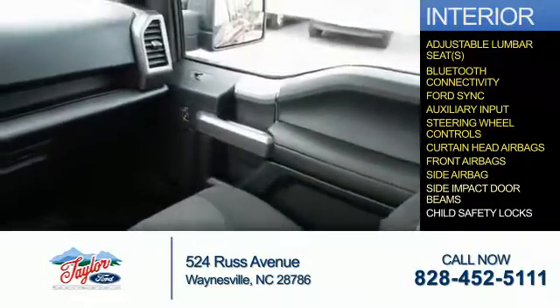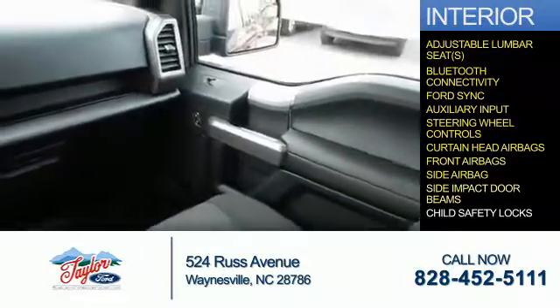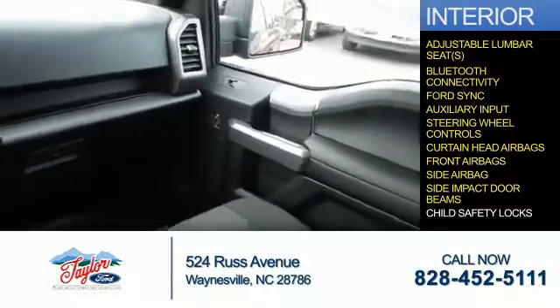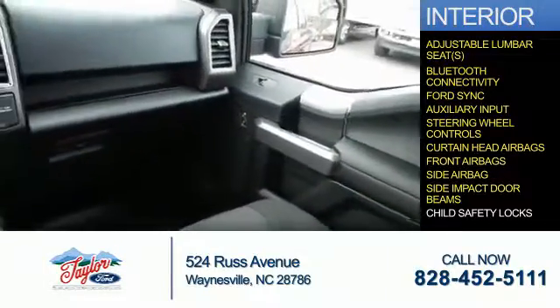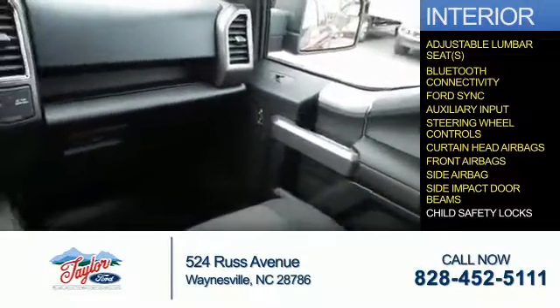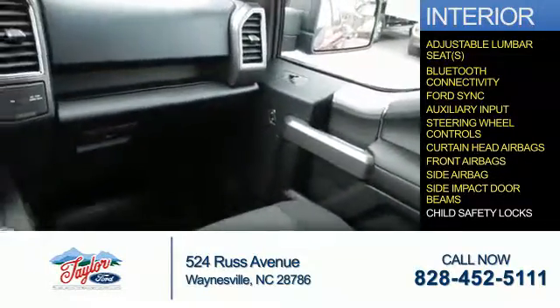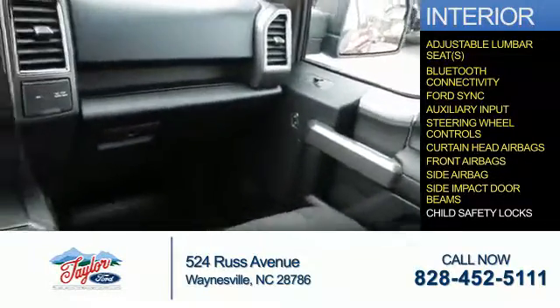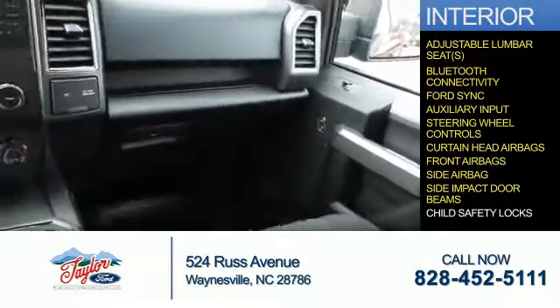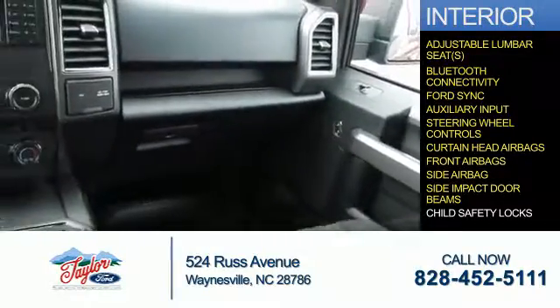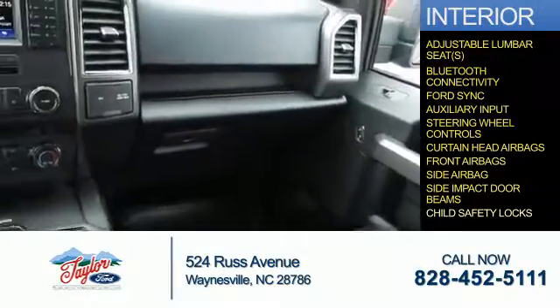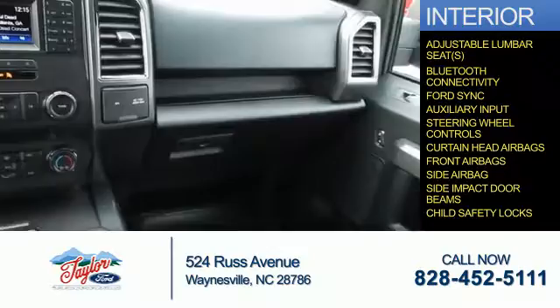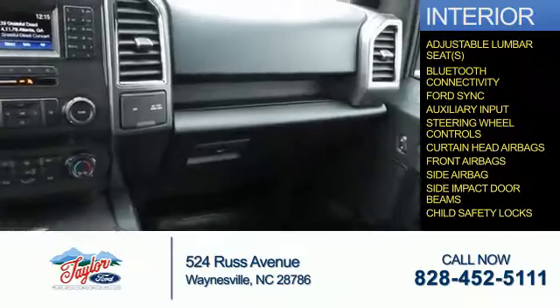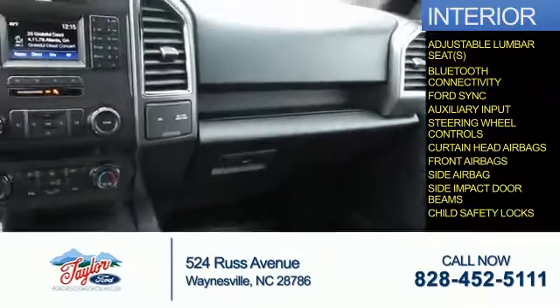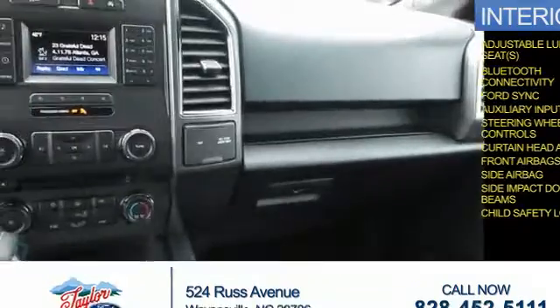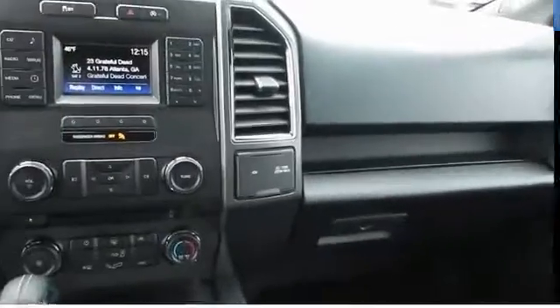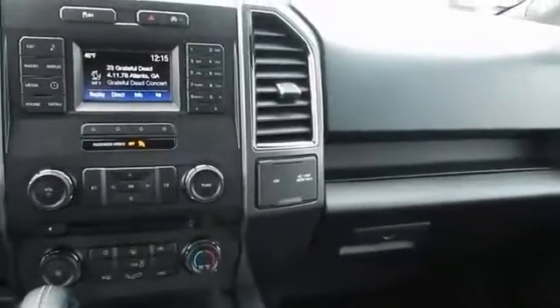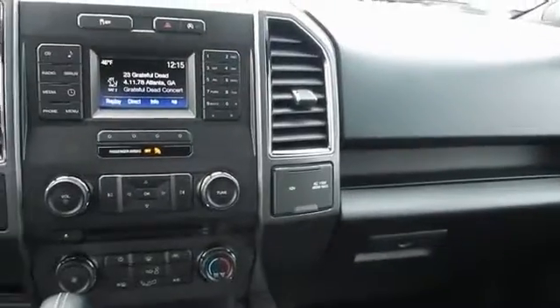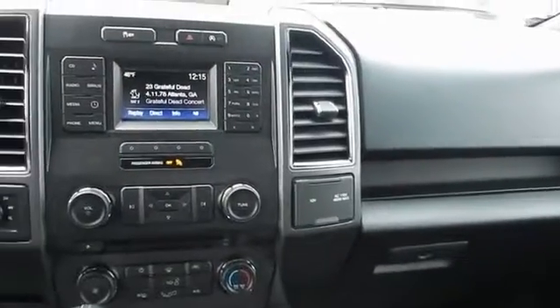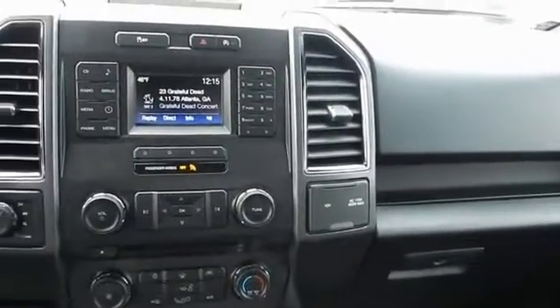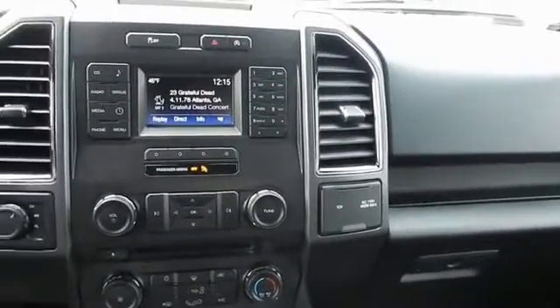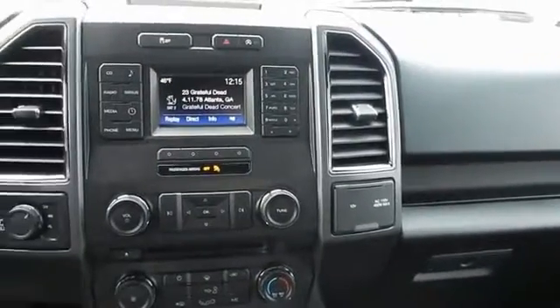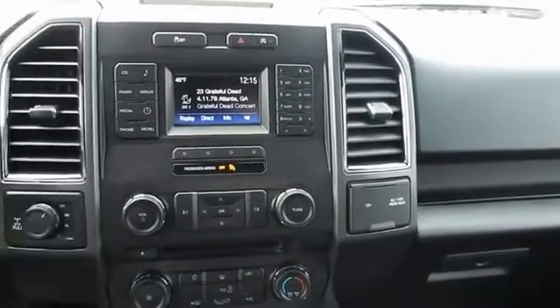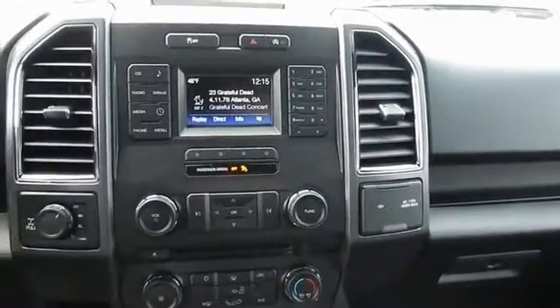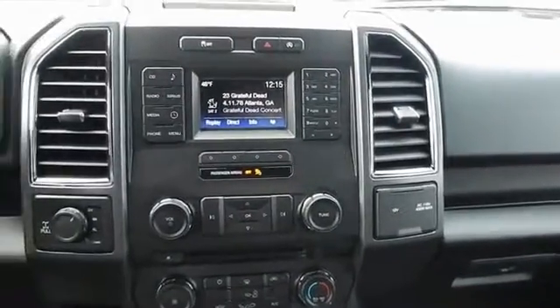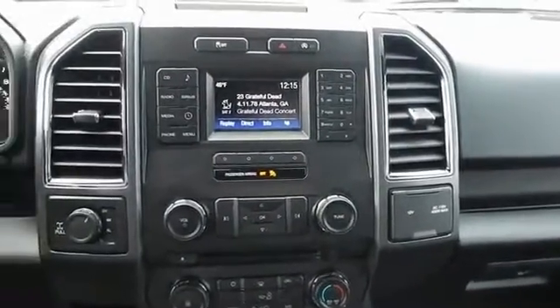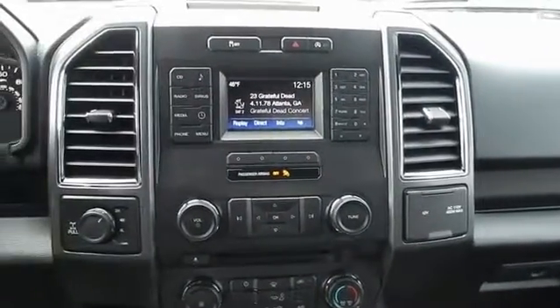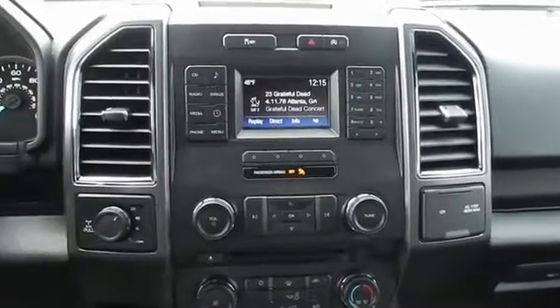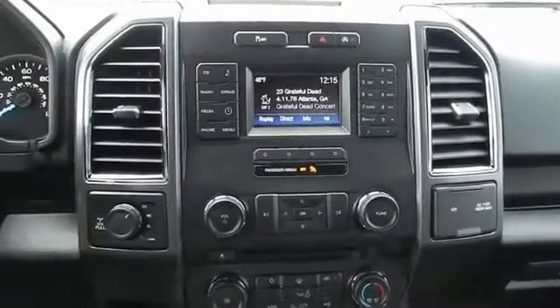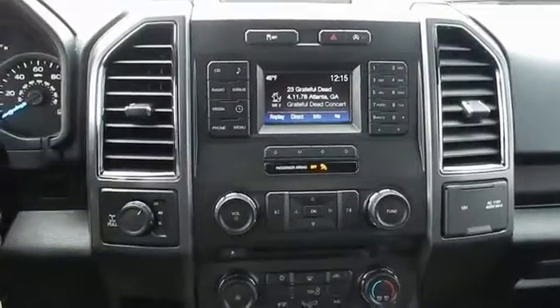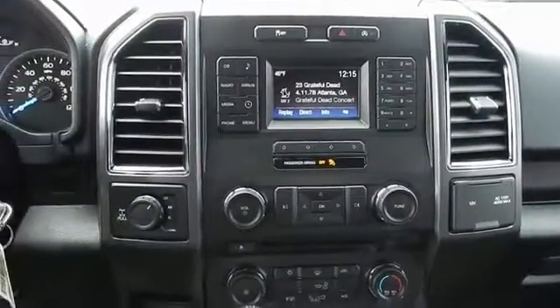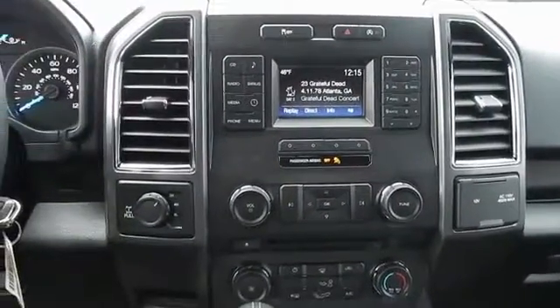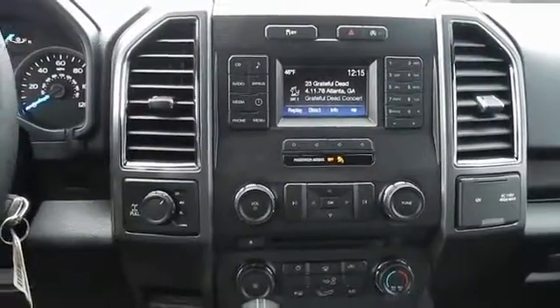Side impact door beams, child safety locks — great quality at a great price. Call or click to contact us today.